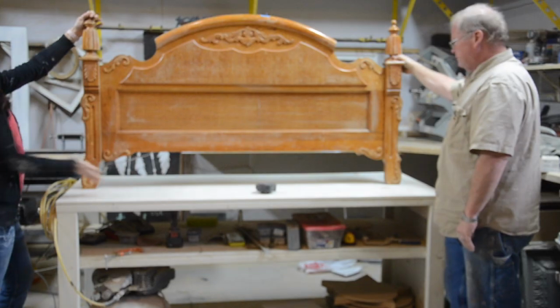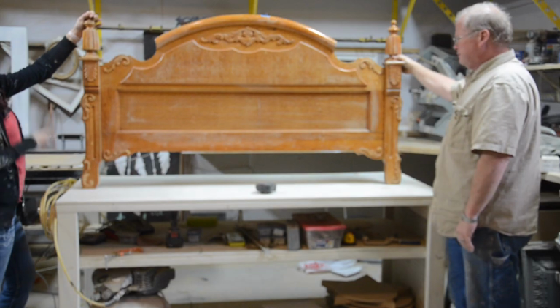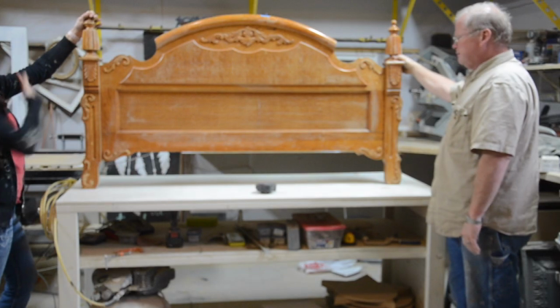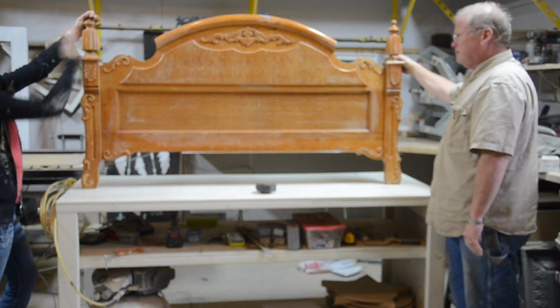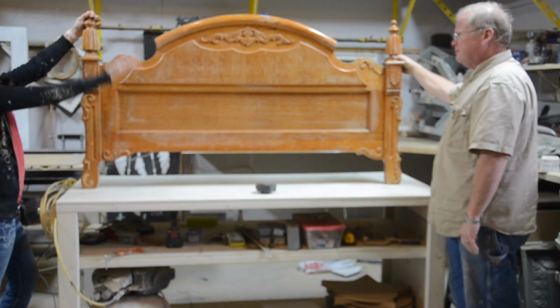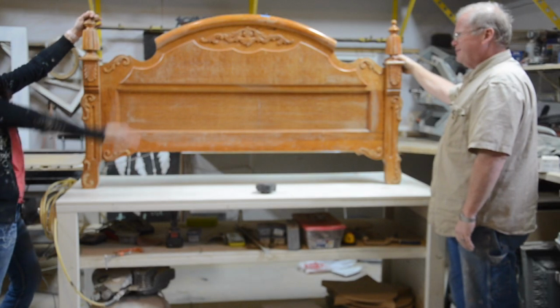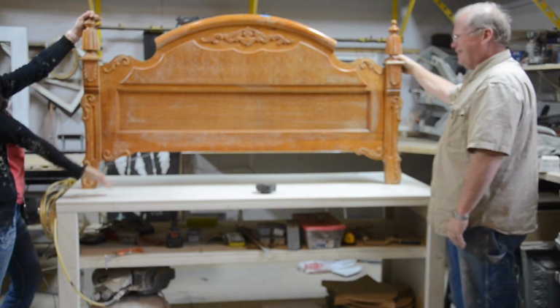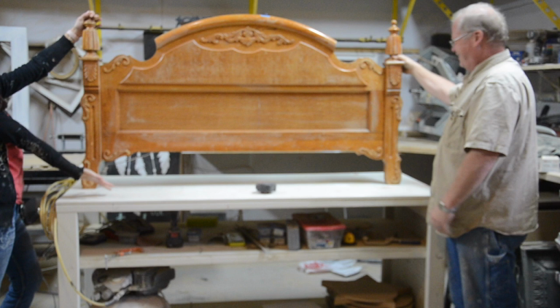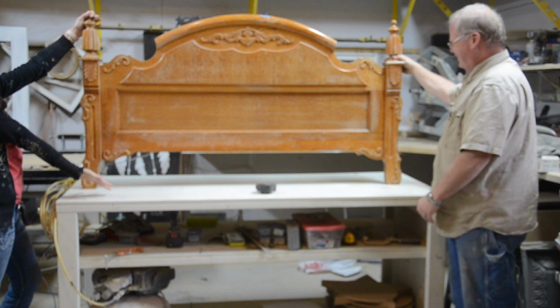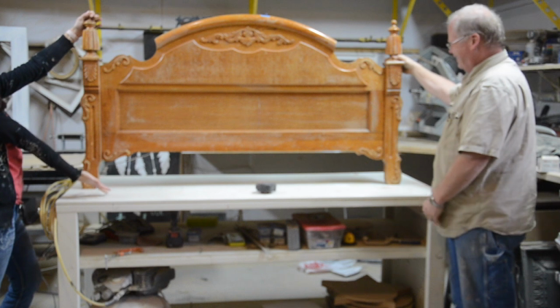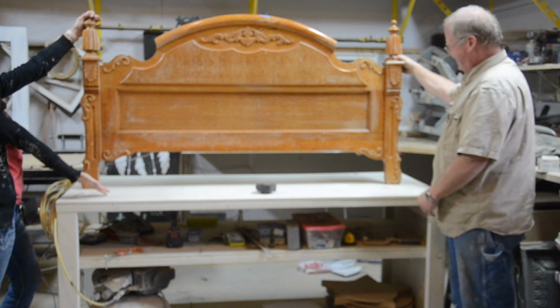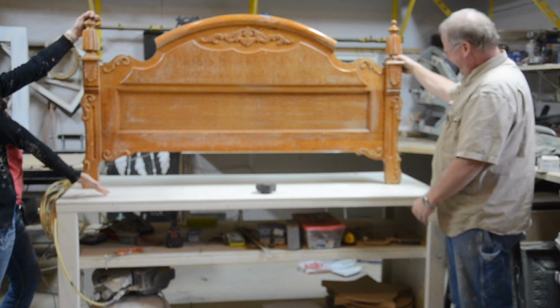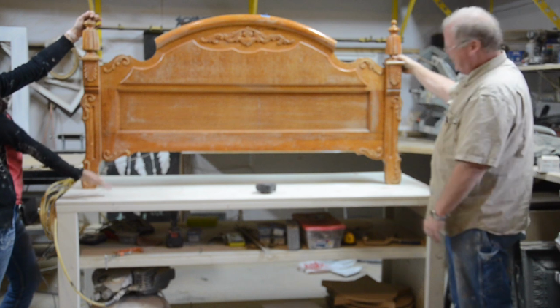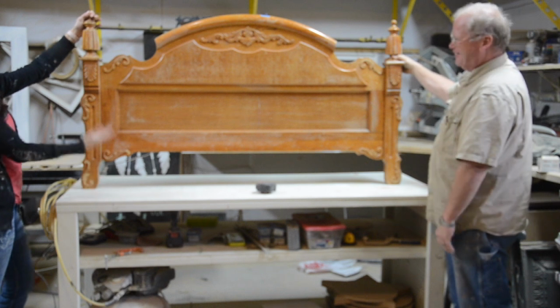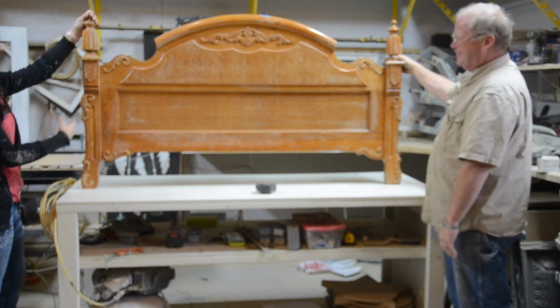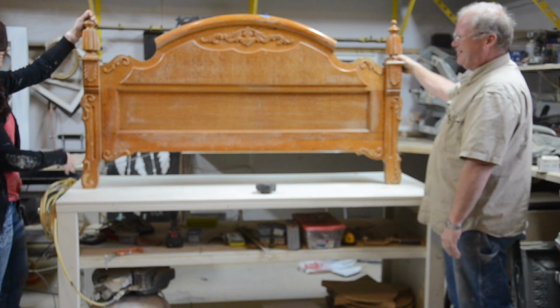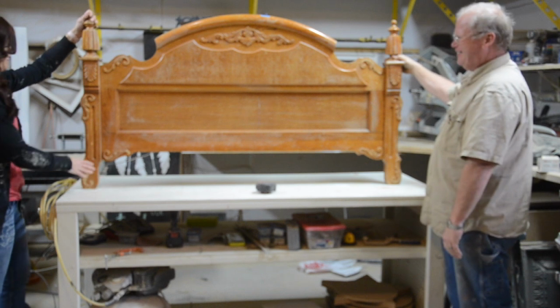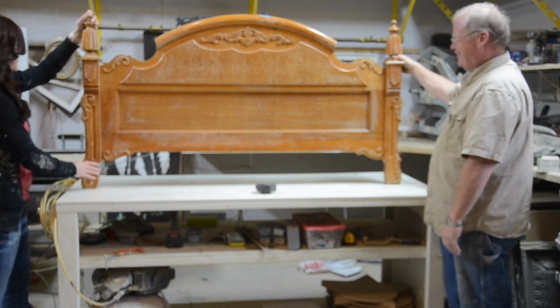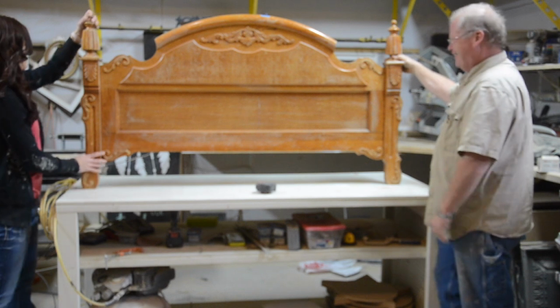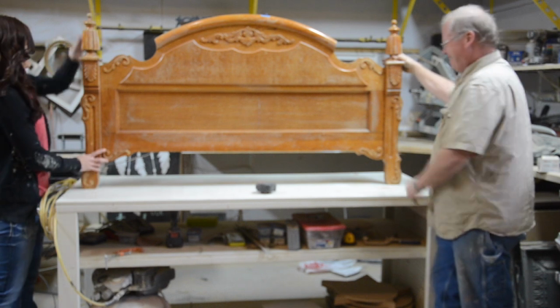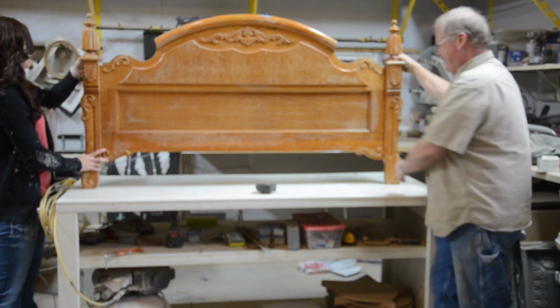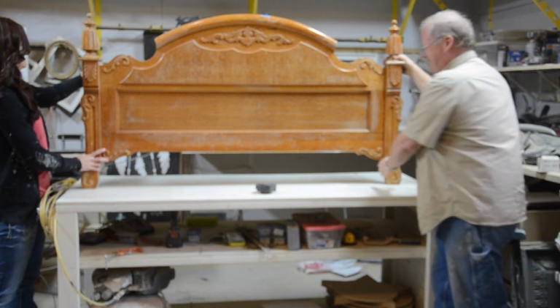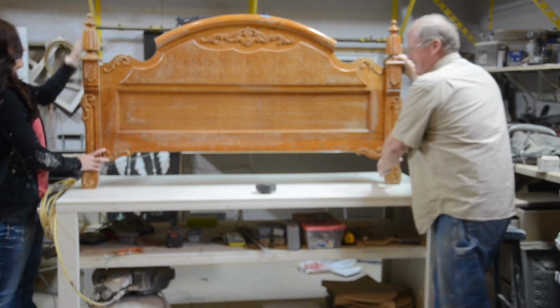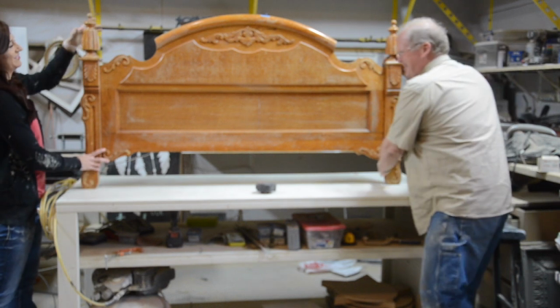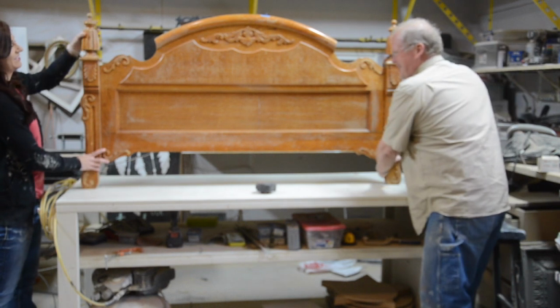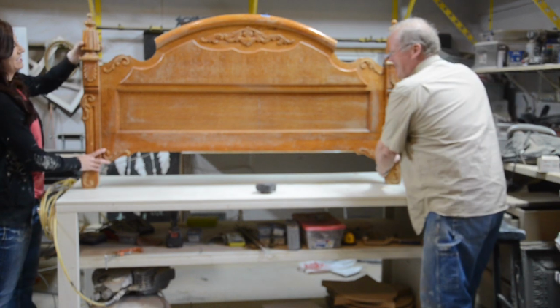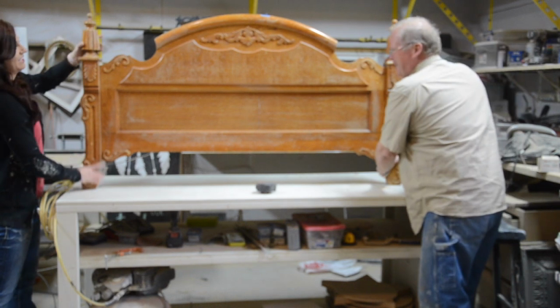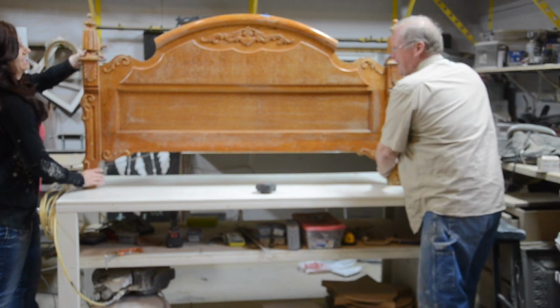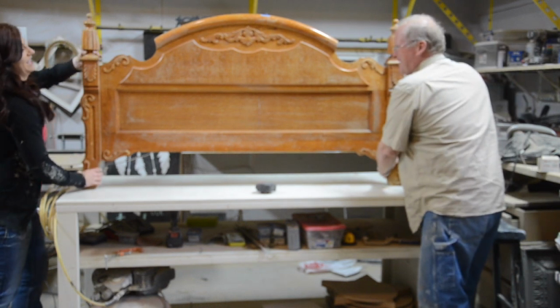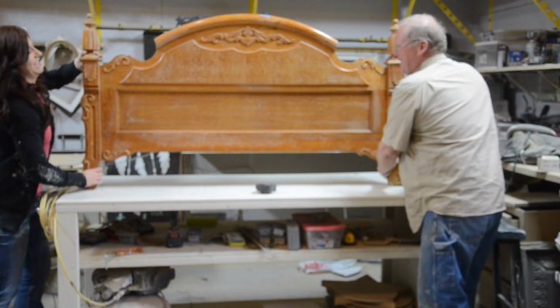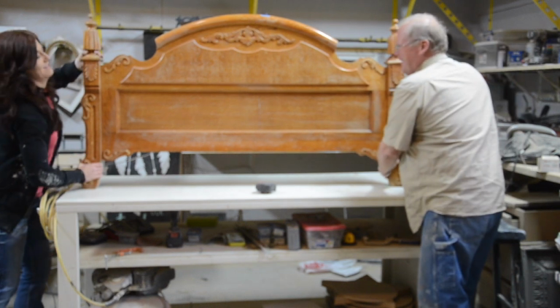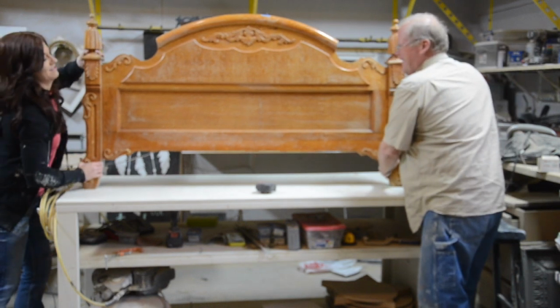Today Dave and I are going to show you how we turned this footboard into a bench.